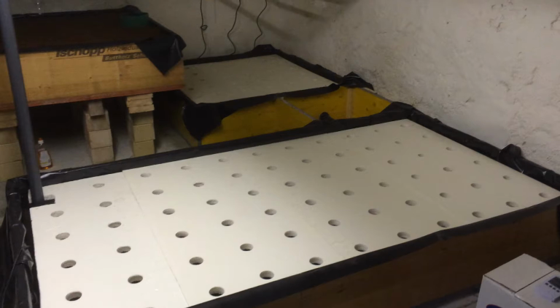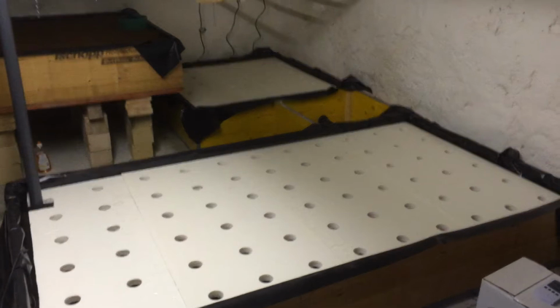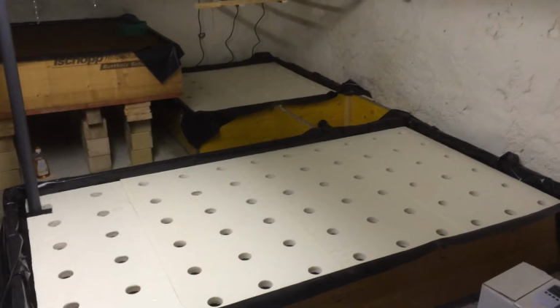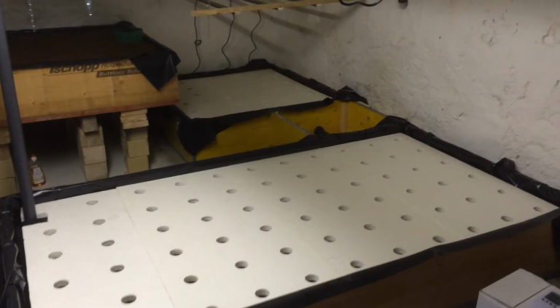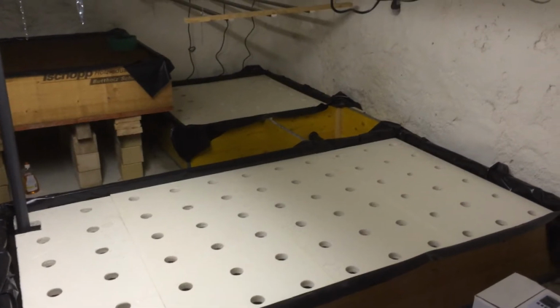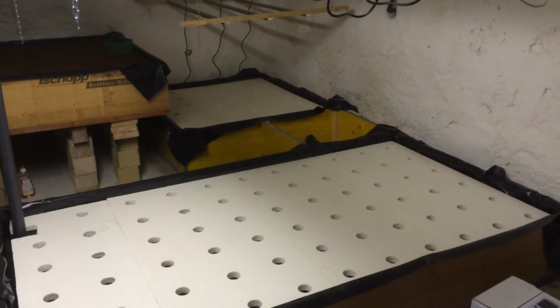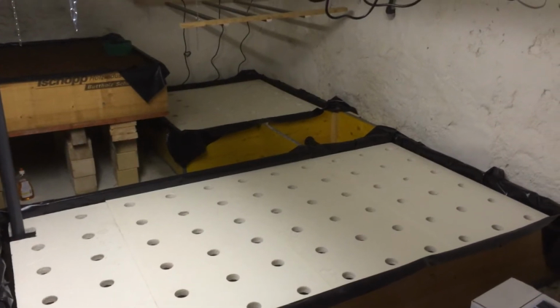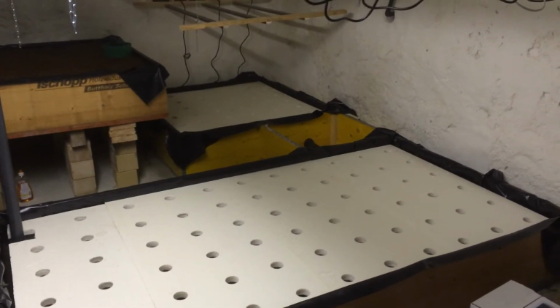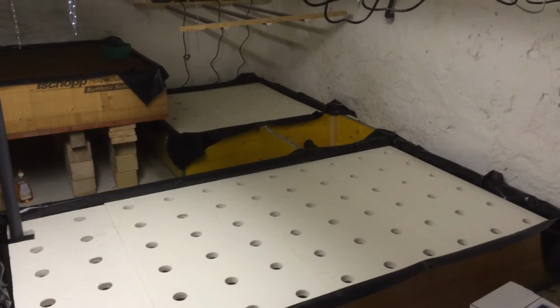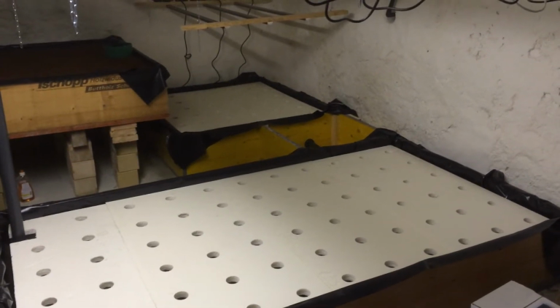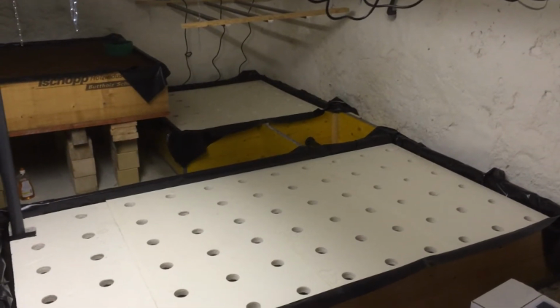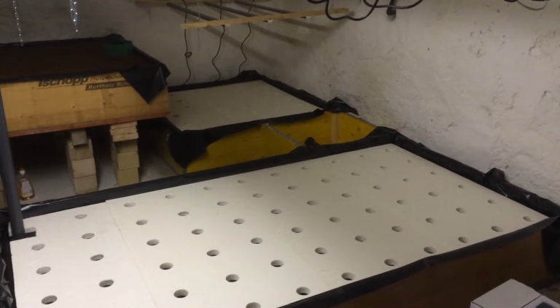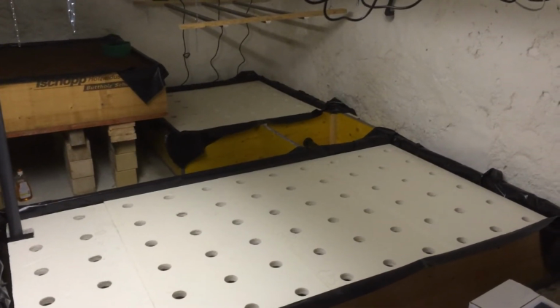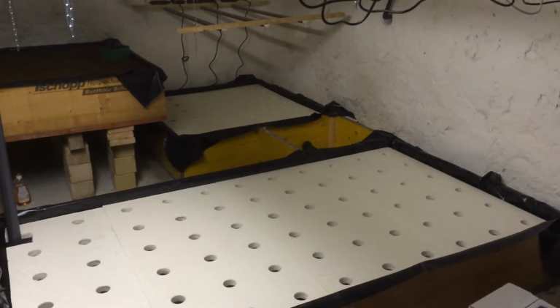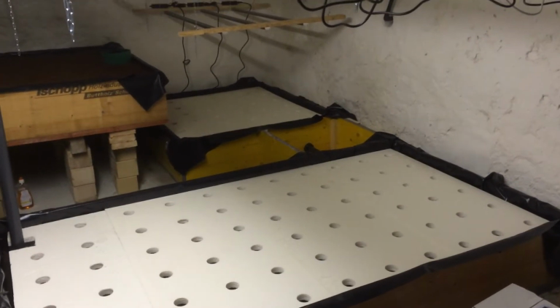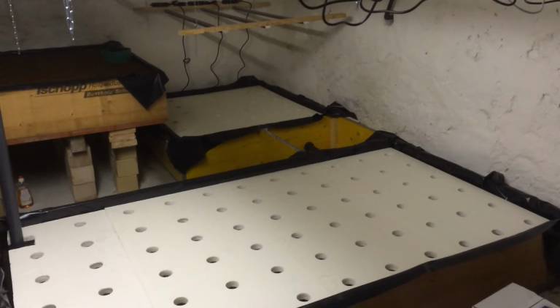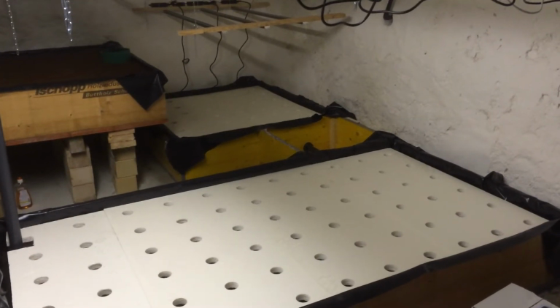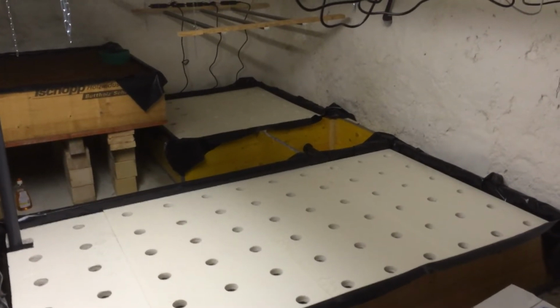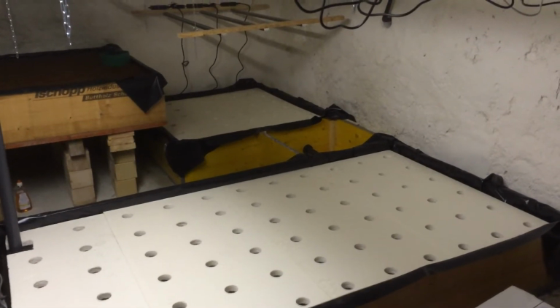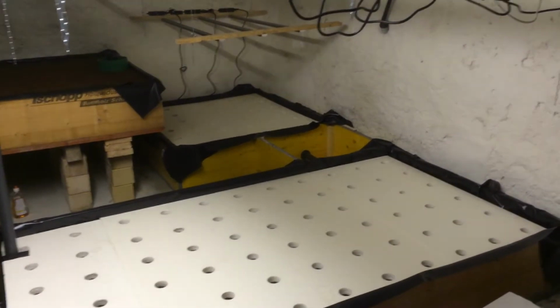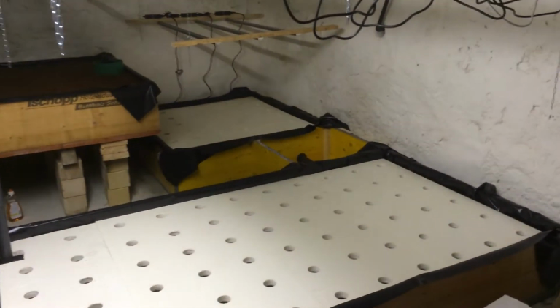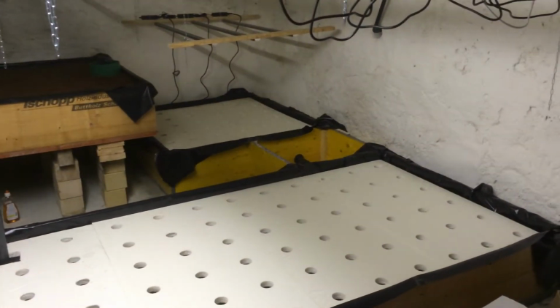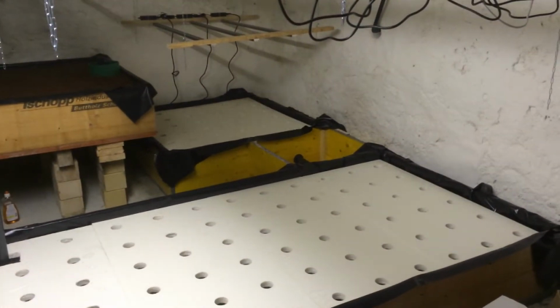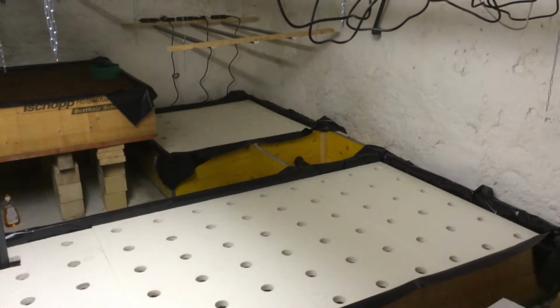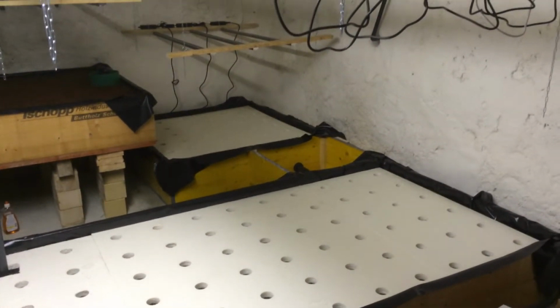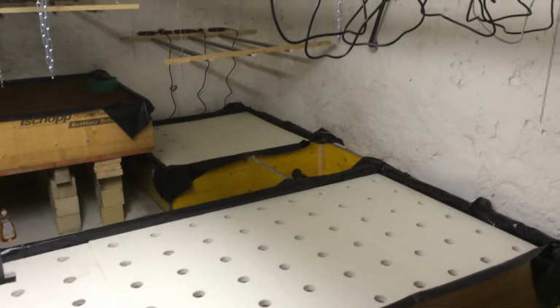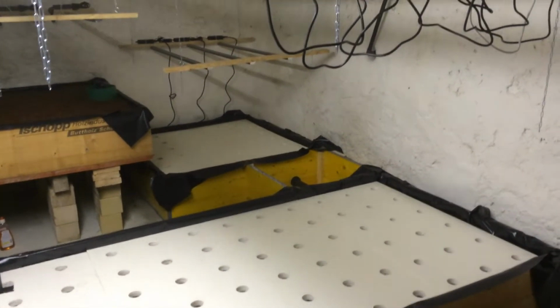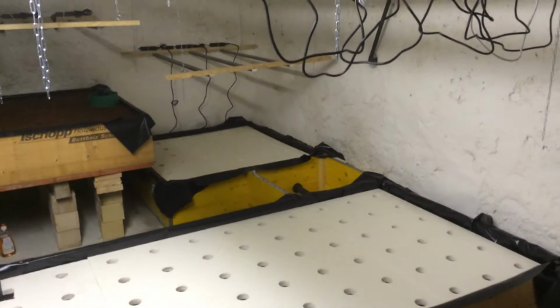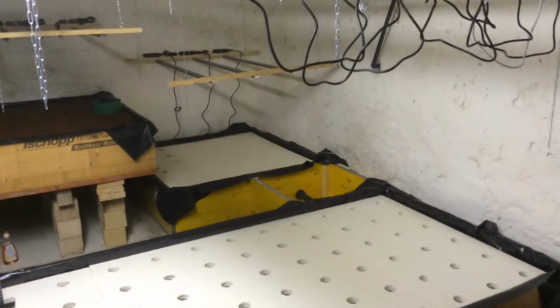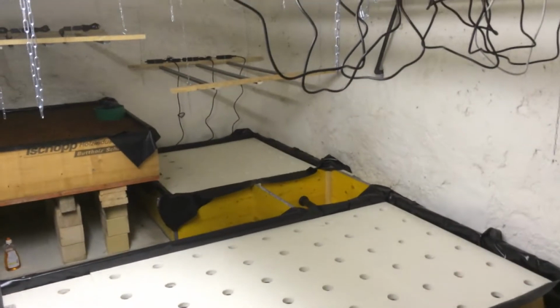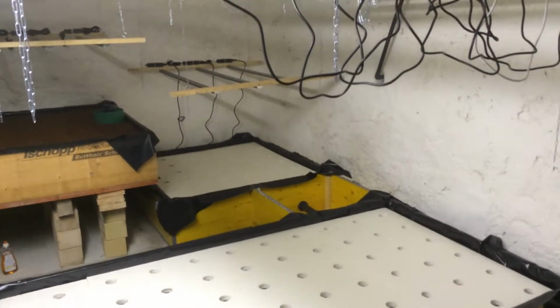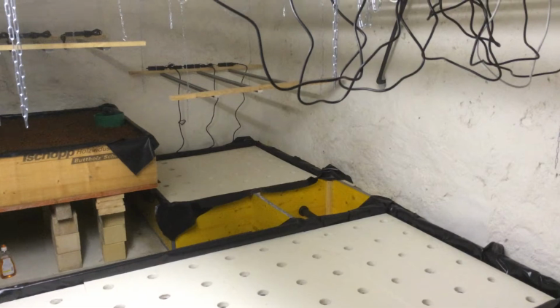Hello everyone, welcome back to Axoponic Garden. Here's an update on the new build I'm doing for customers.